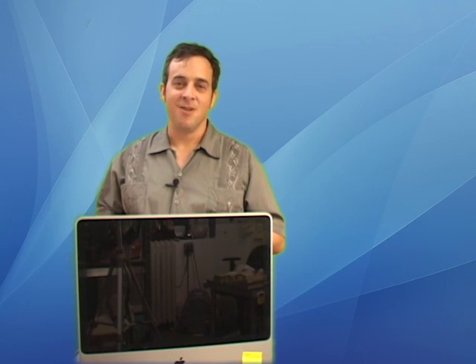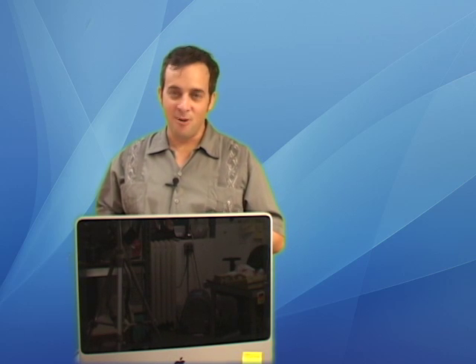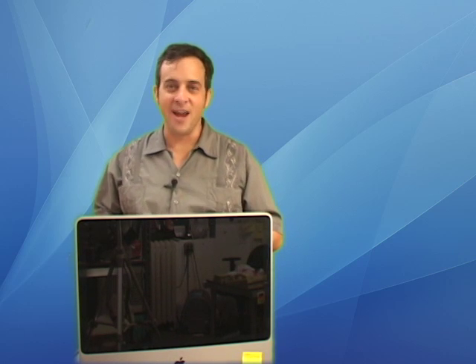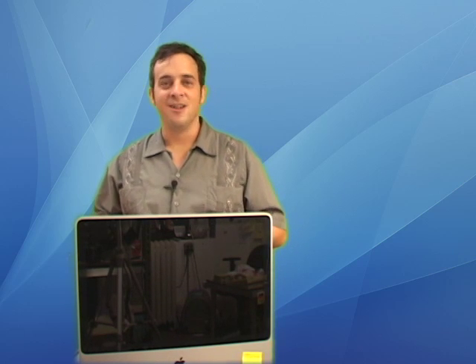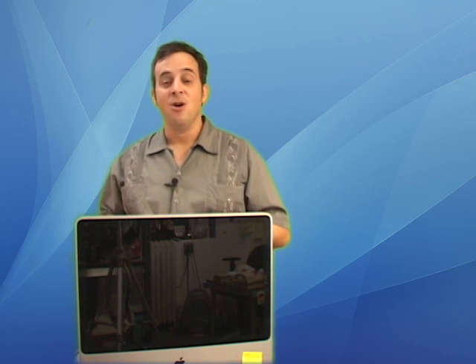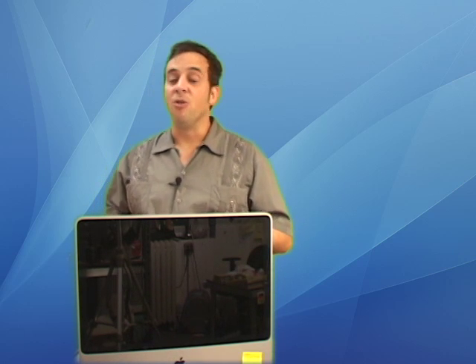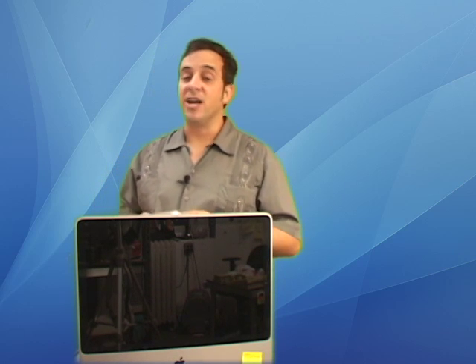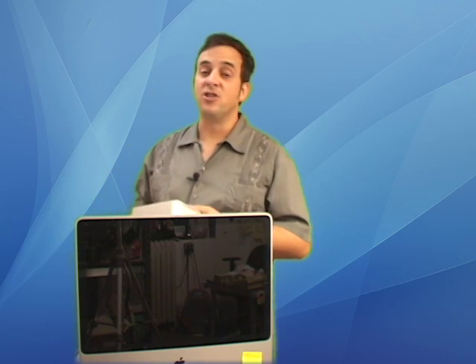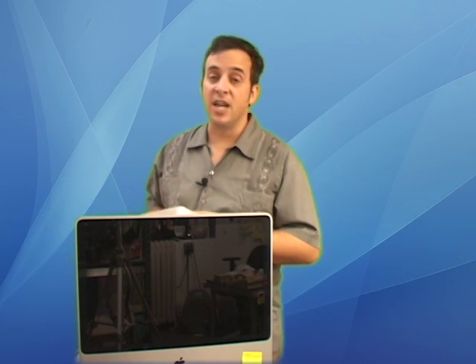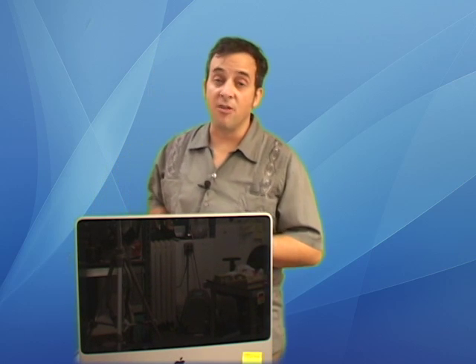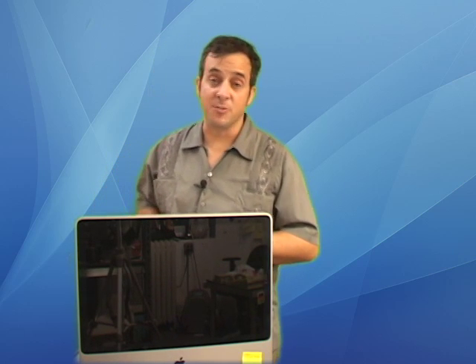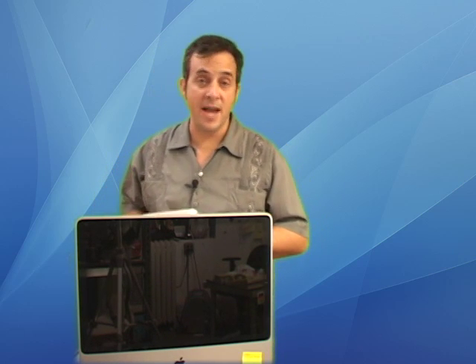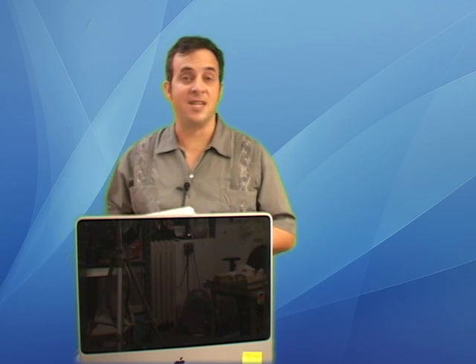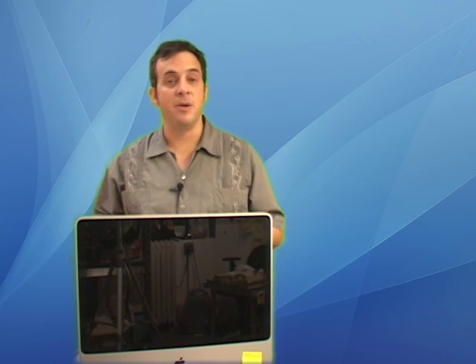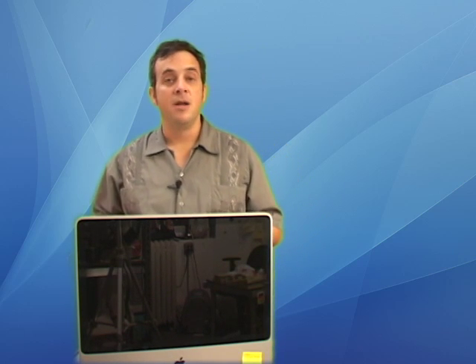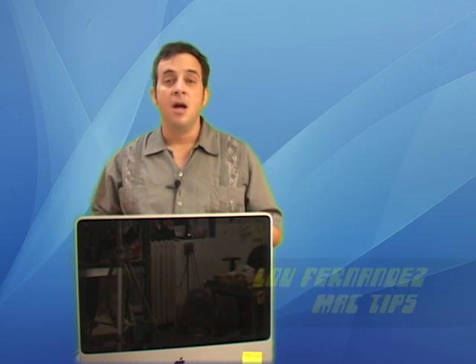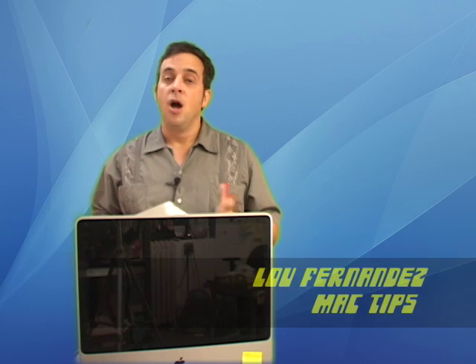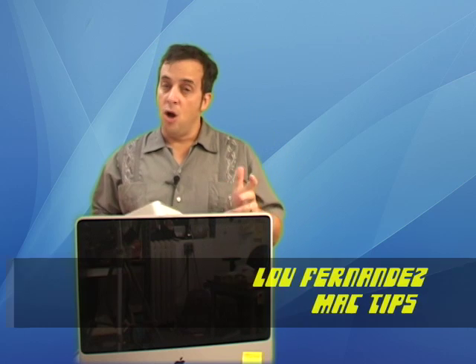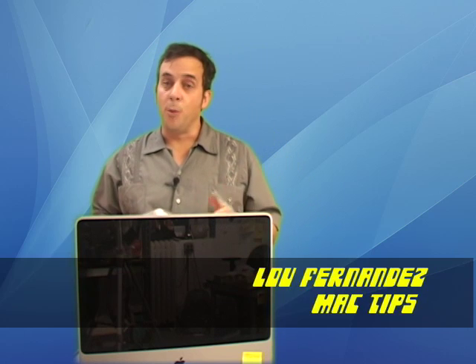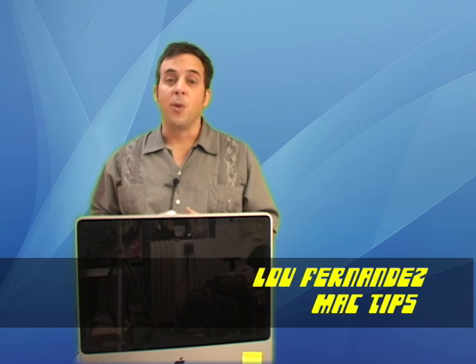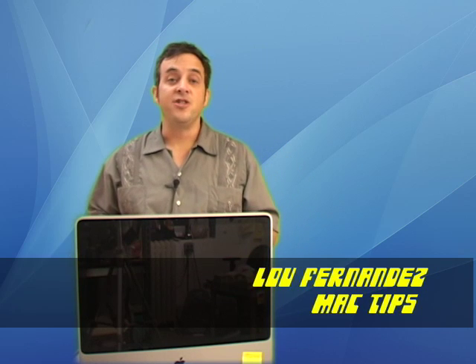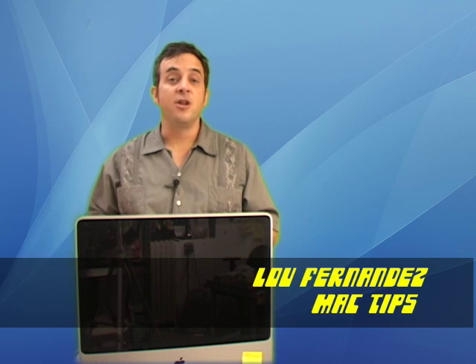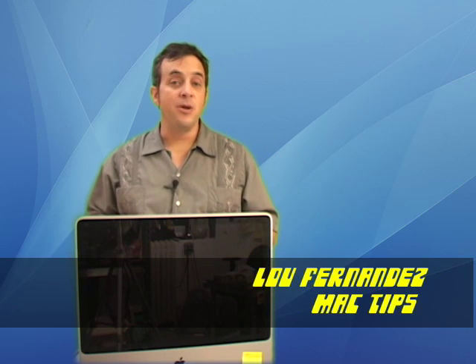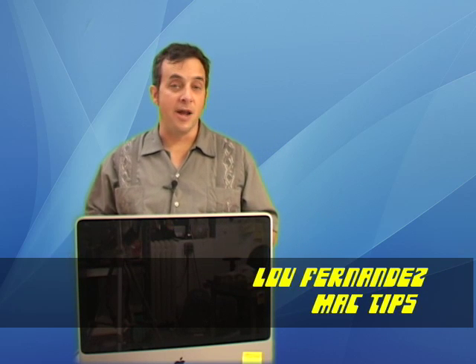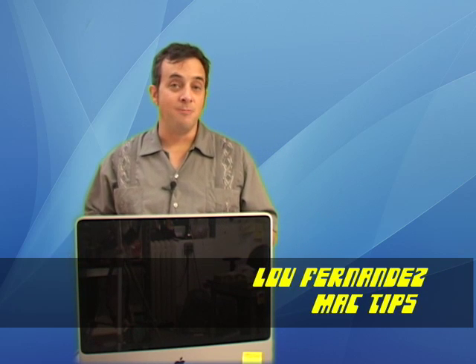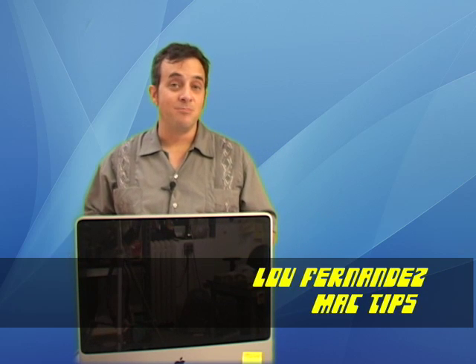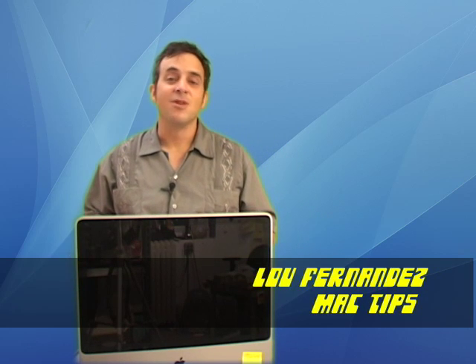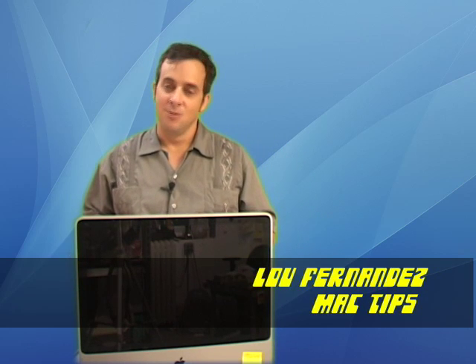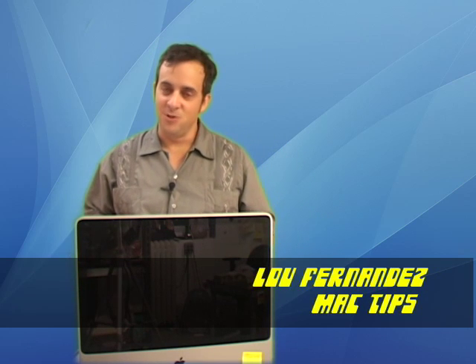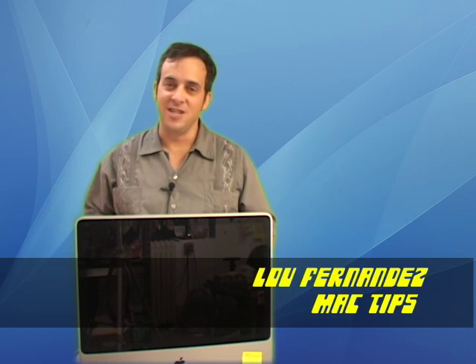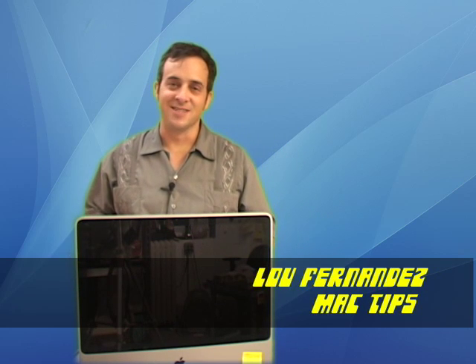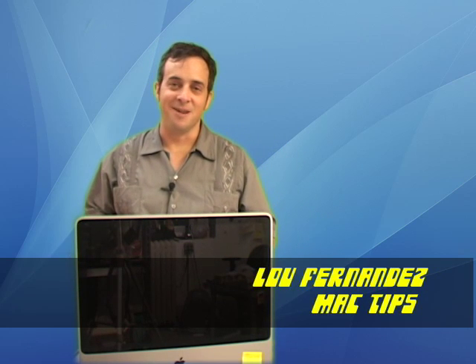Alright, well thanks for checking in on this Mac tip. Hope you're watching your computer now. We'll see you next time.